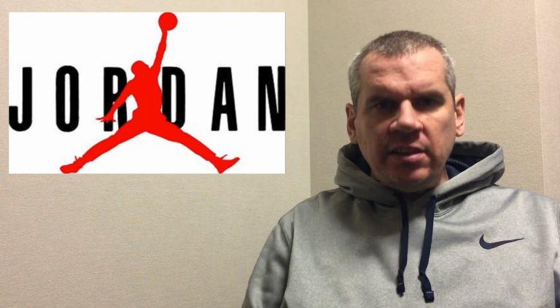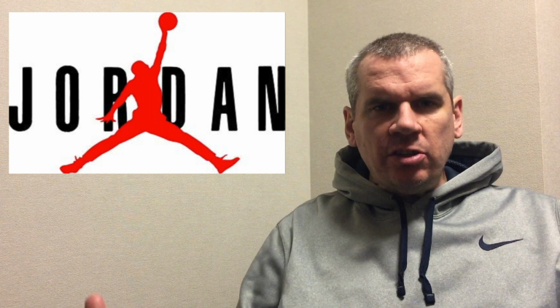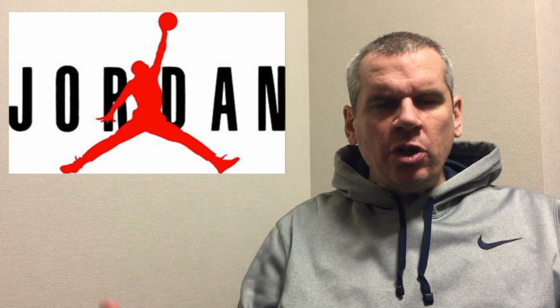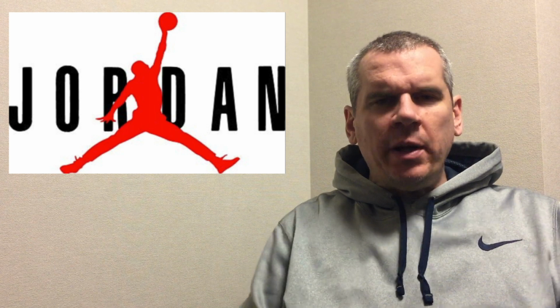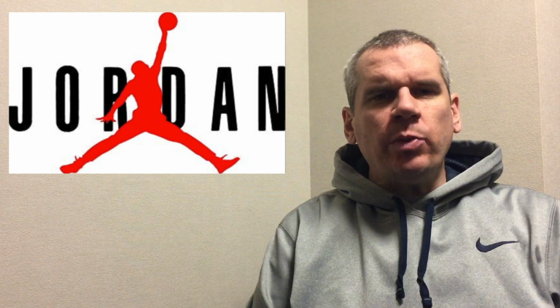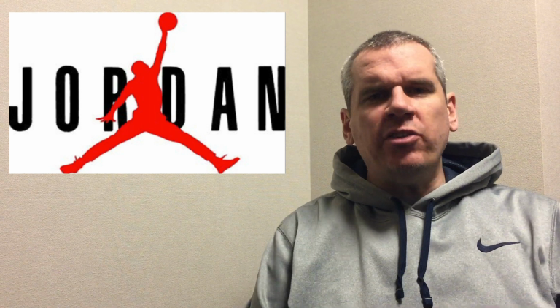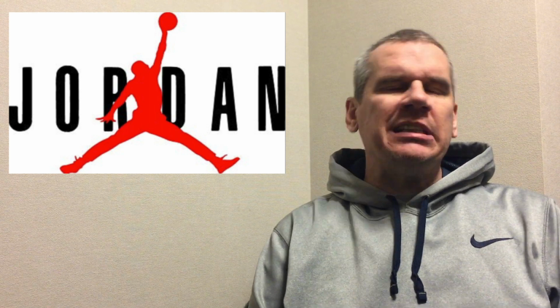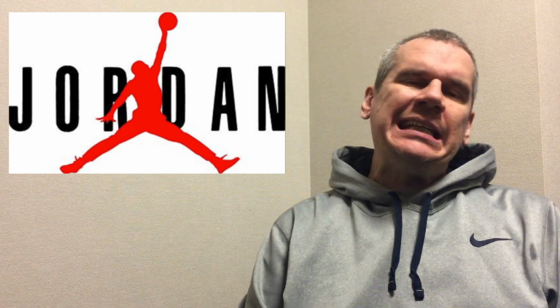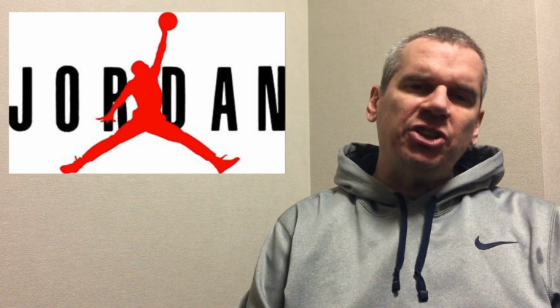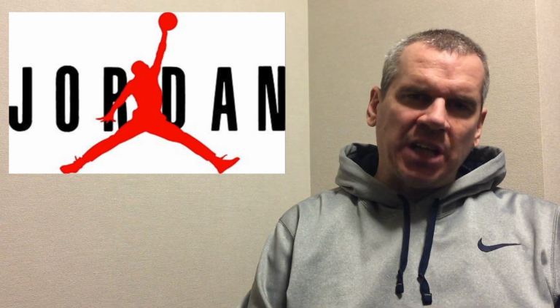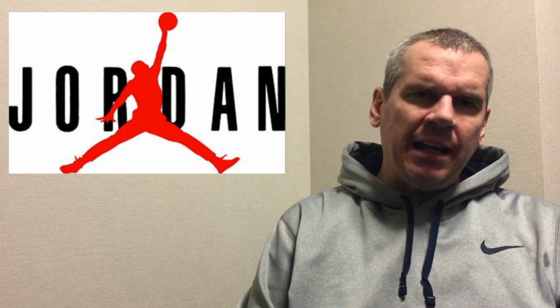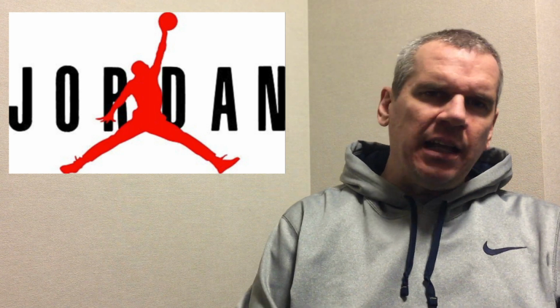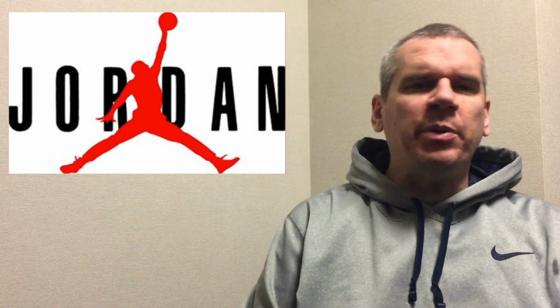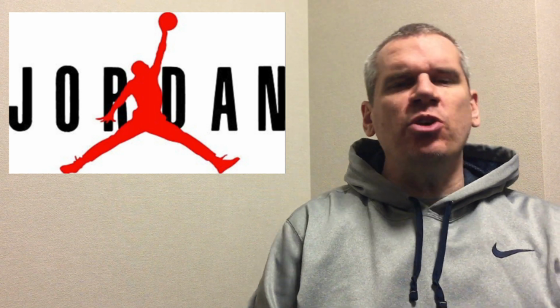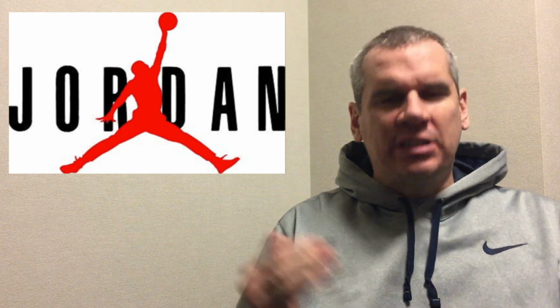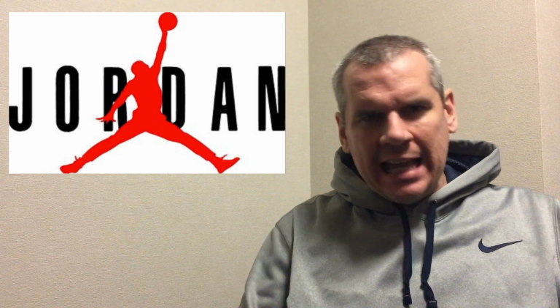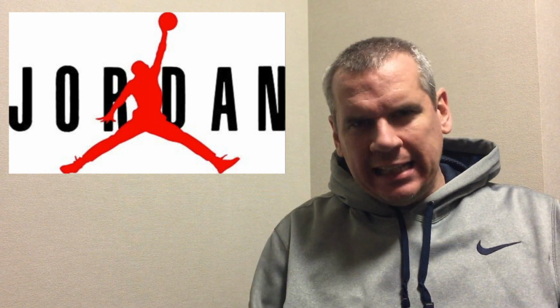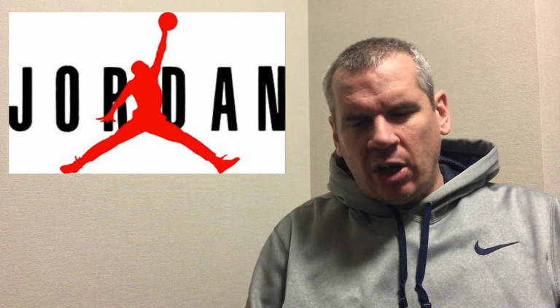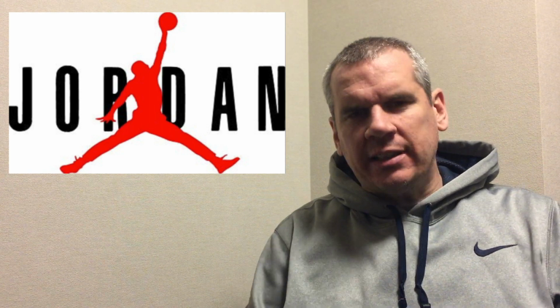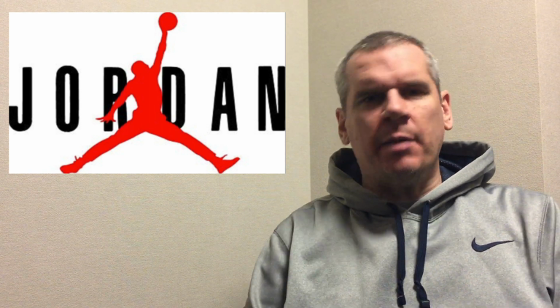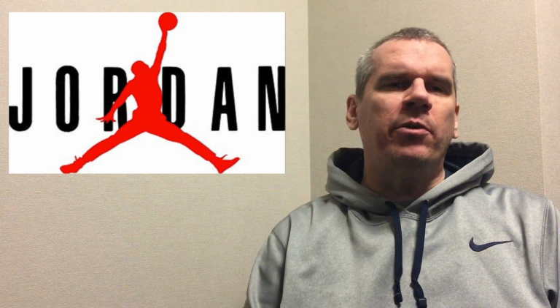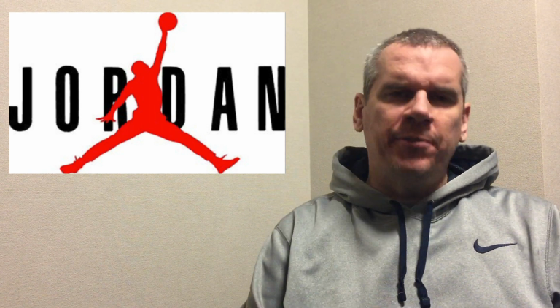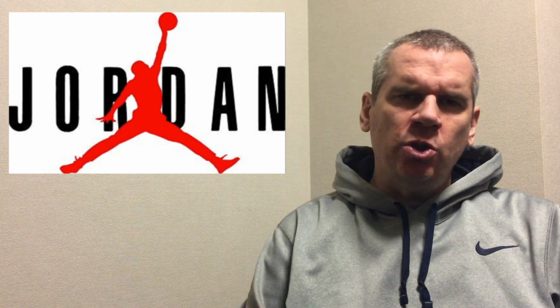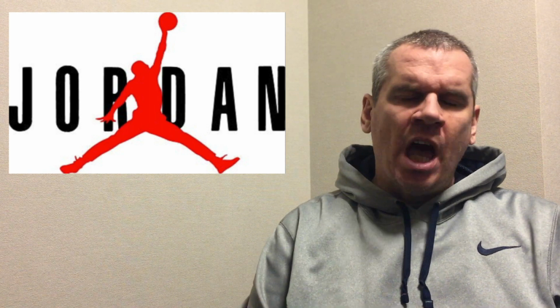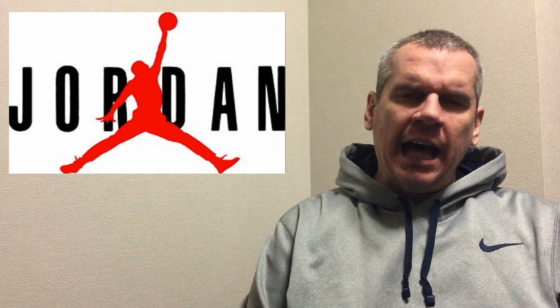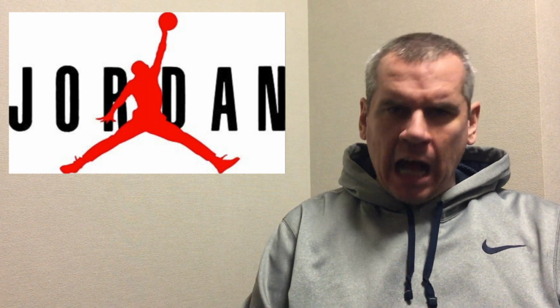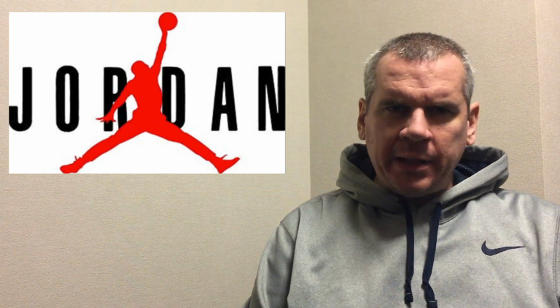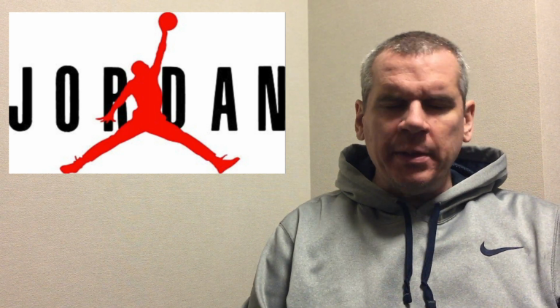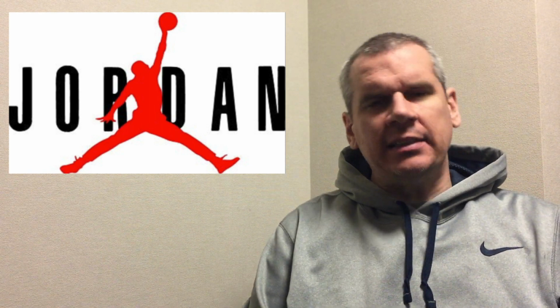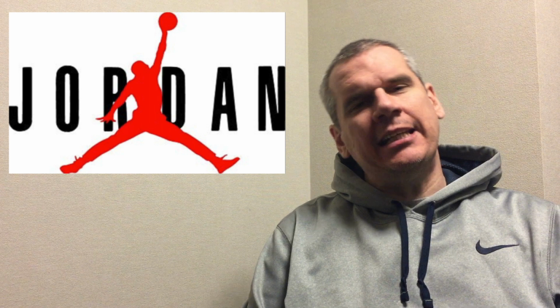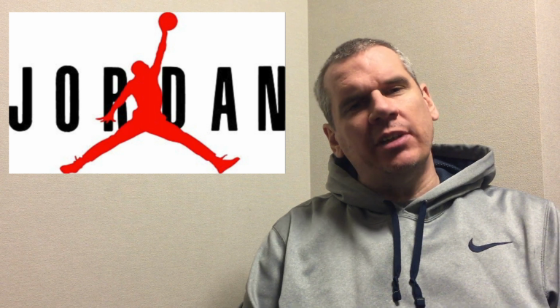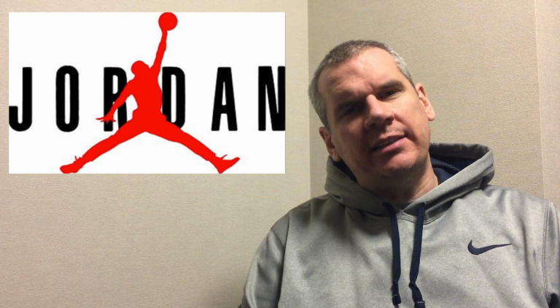This is the Tokyo Barra 23 Sneaker Channel. I bring you daily content about reviews and upcoming sneaker releases.